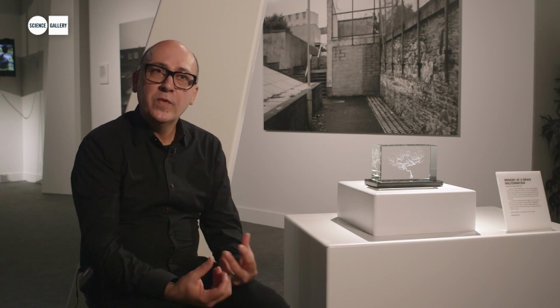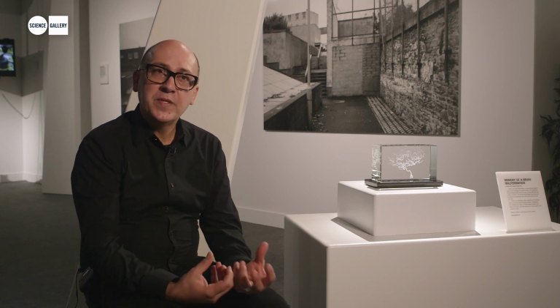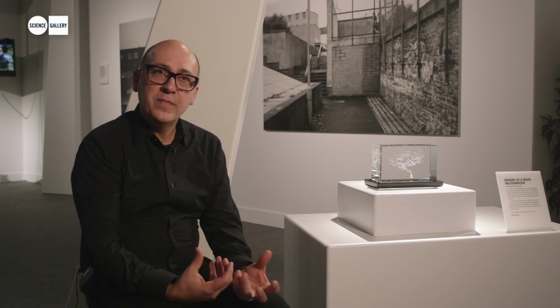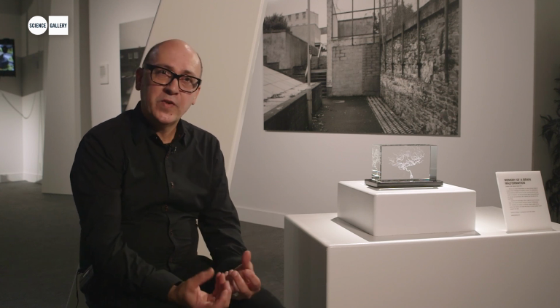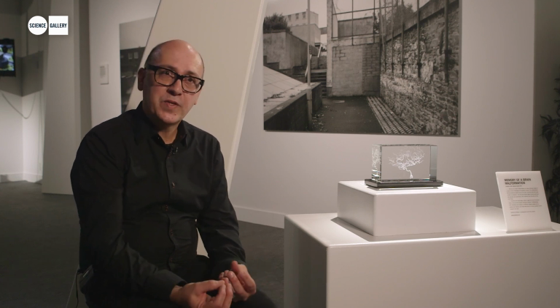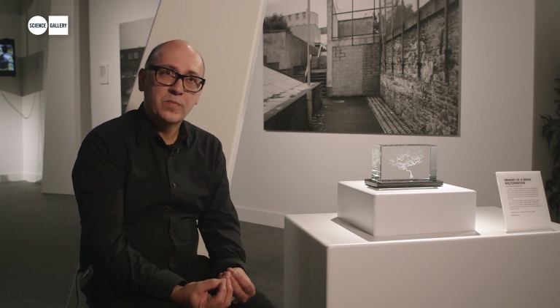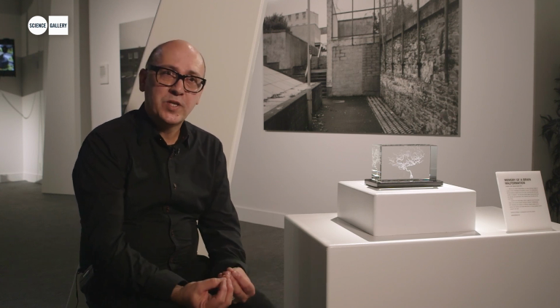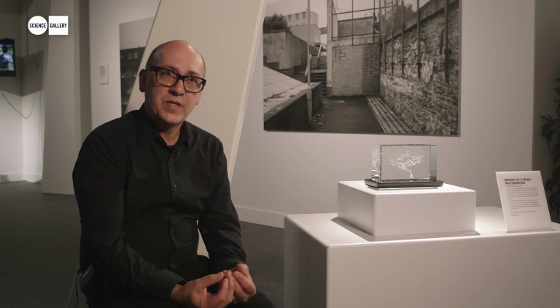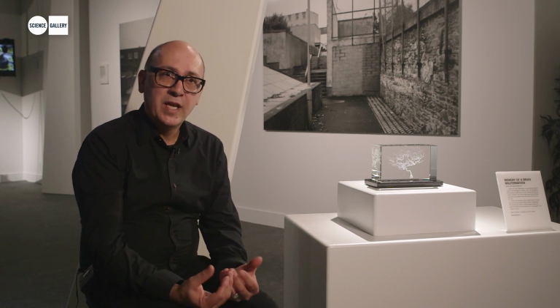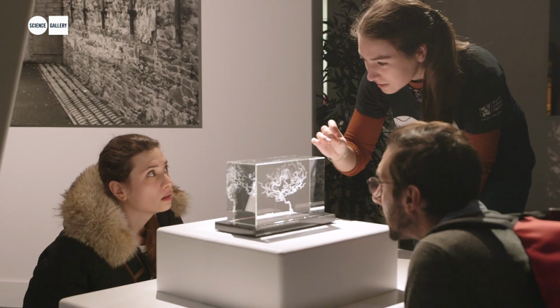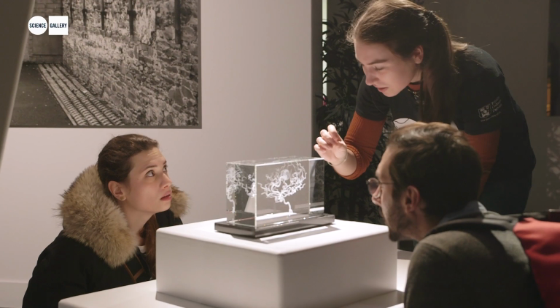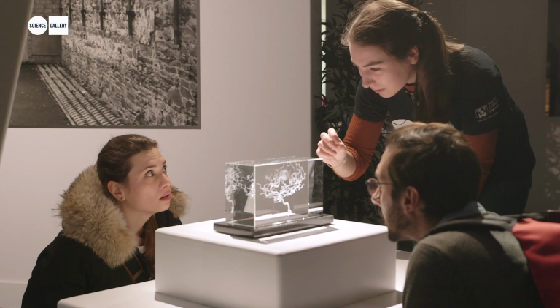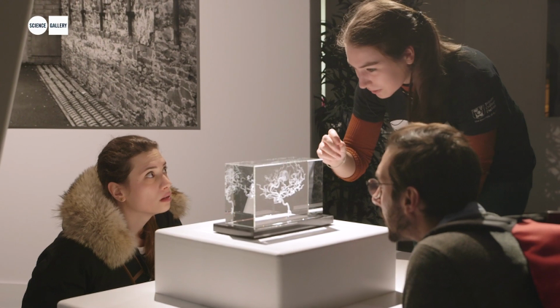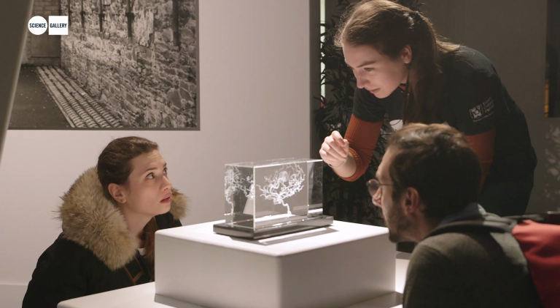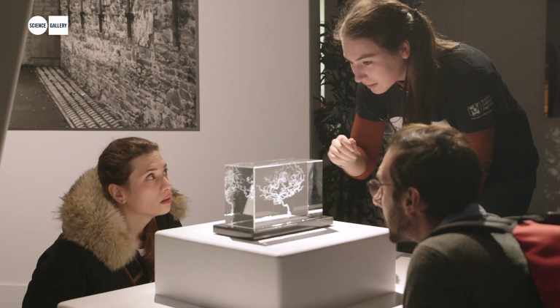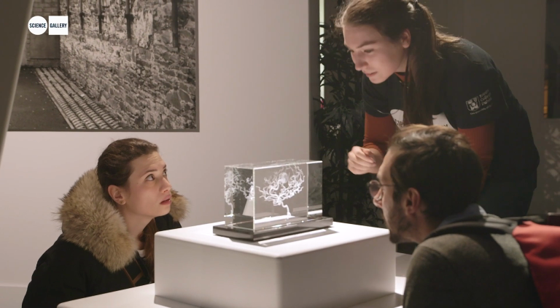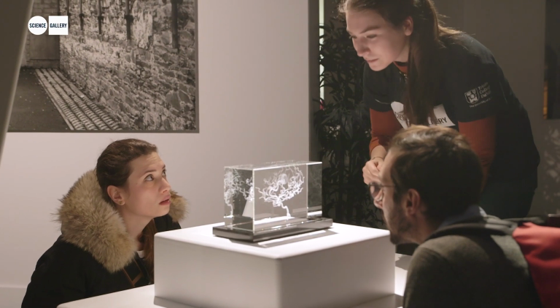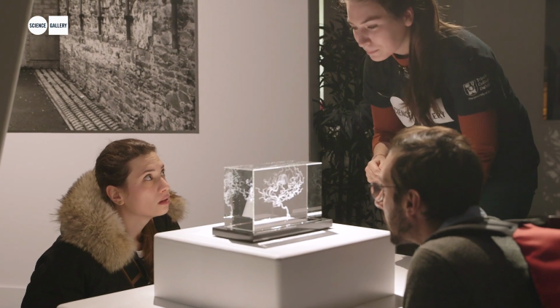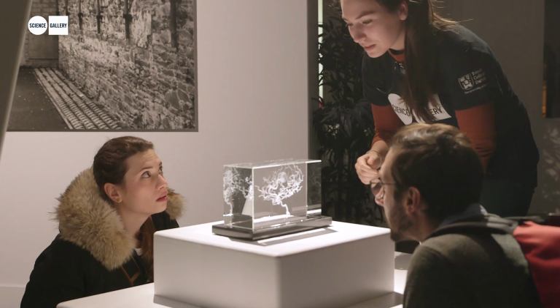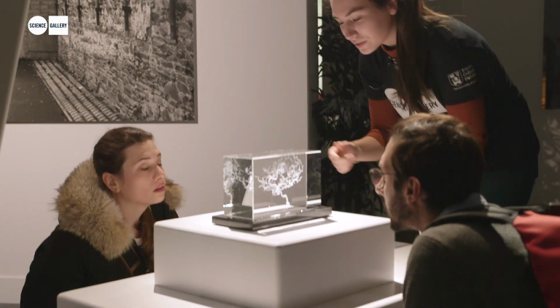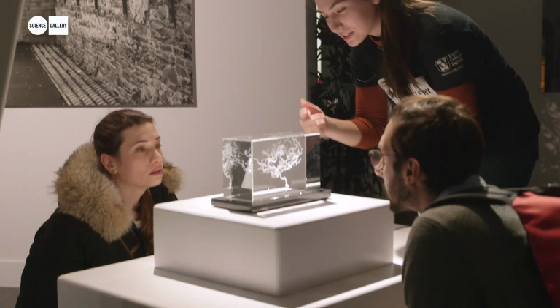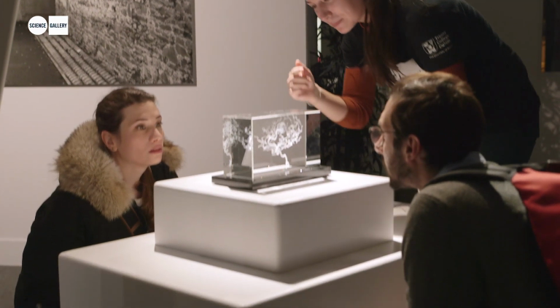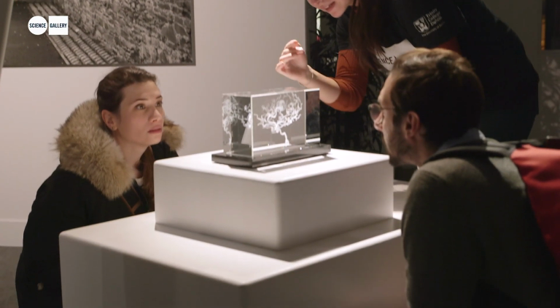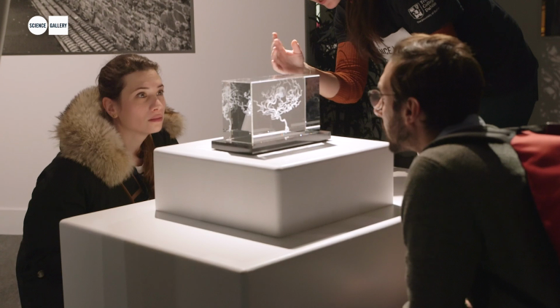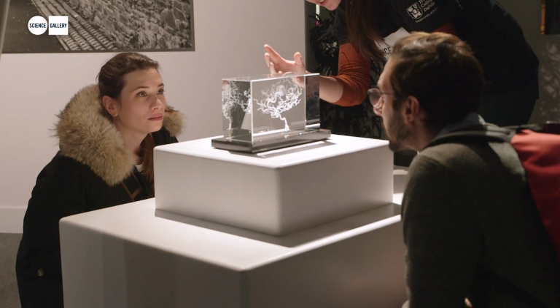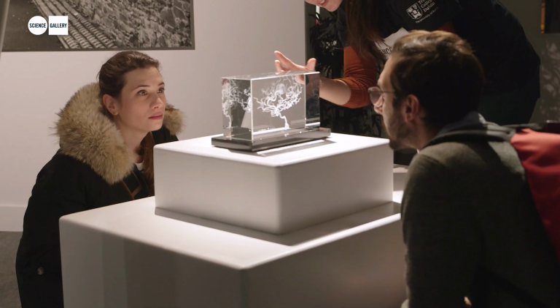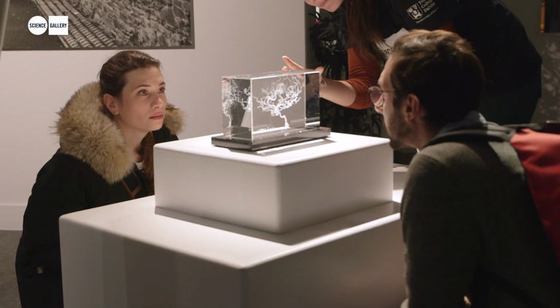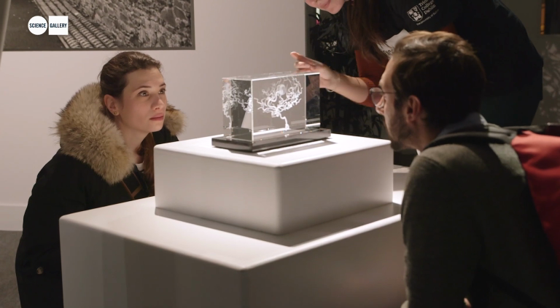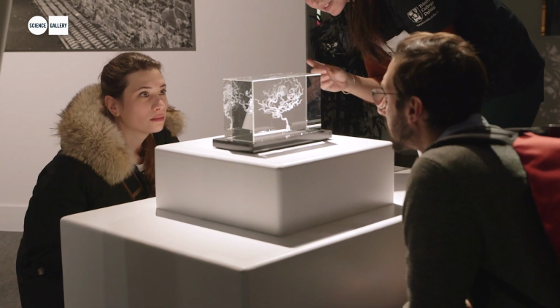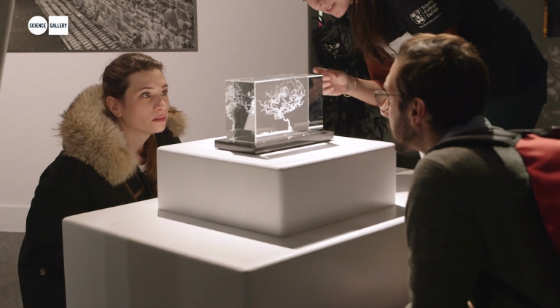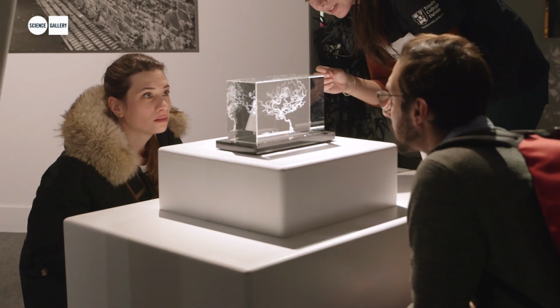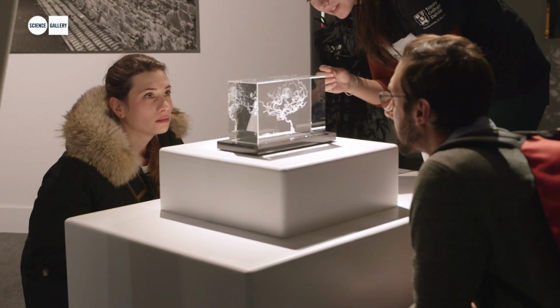Often with some of her sculptures you get a different perspective whether you view it from the front or the back.